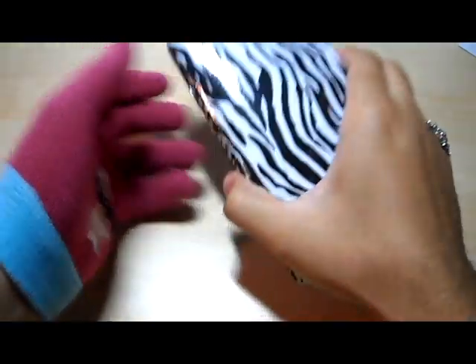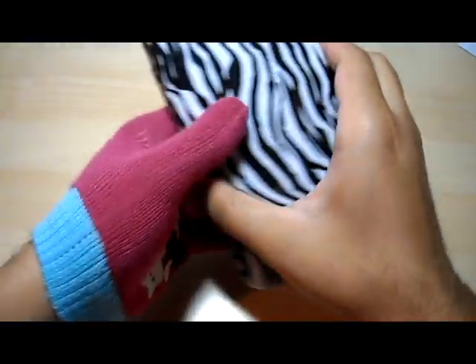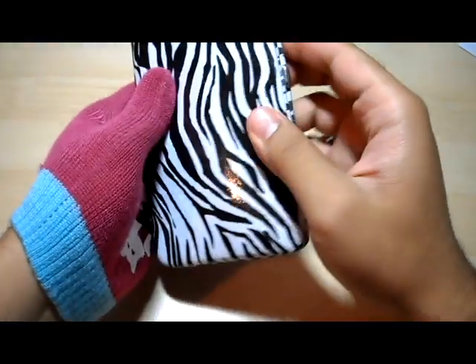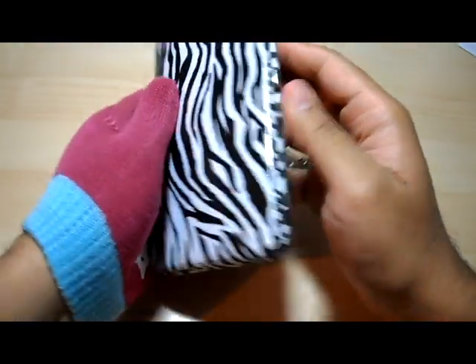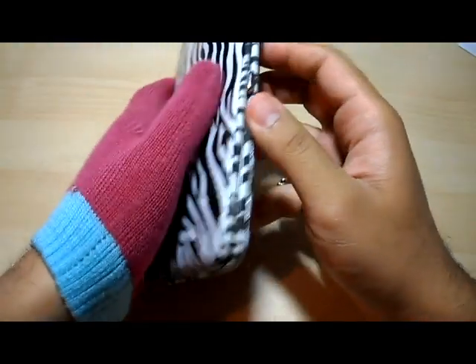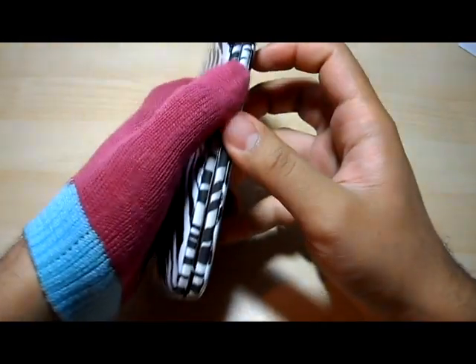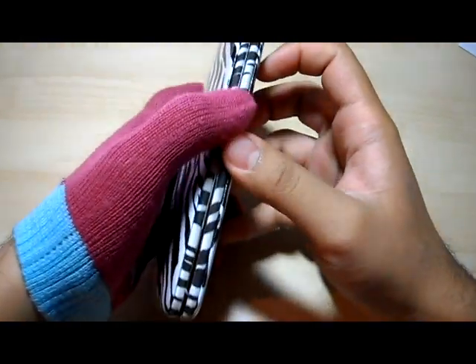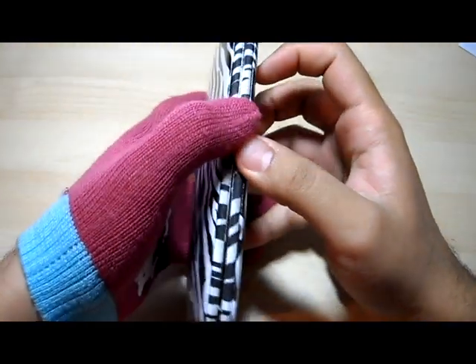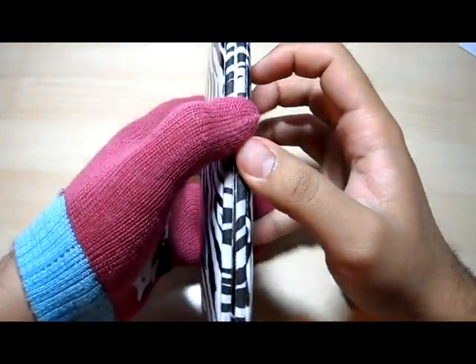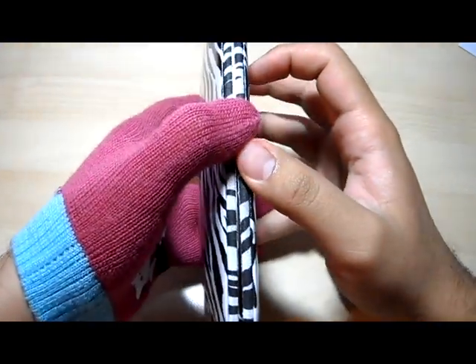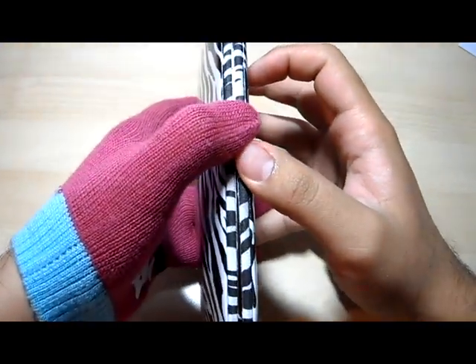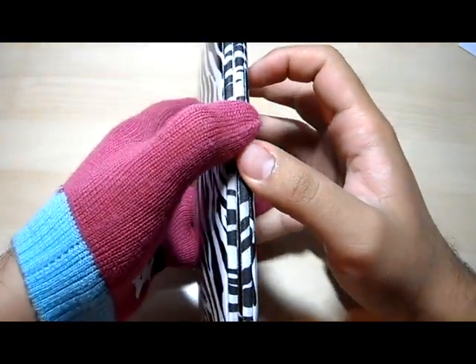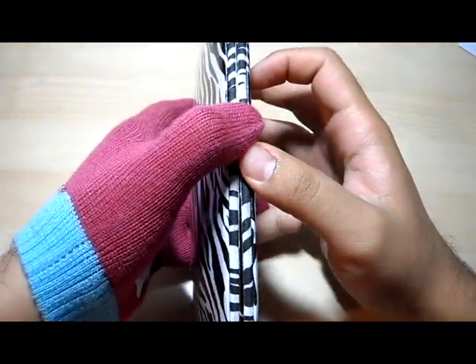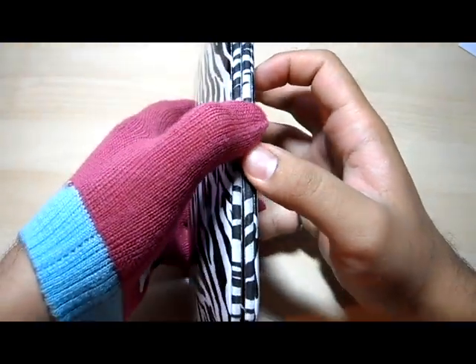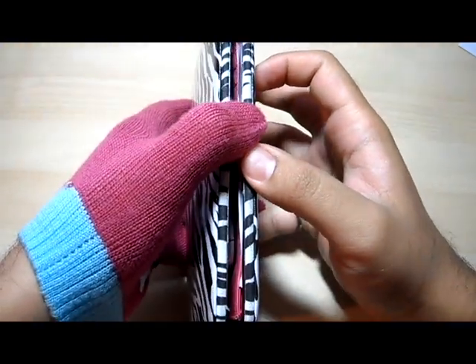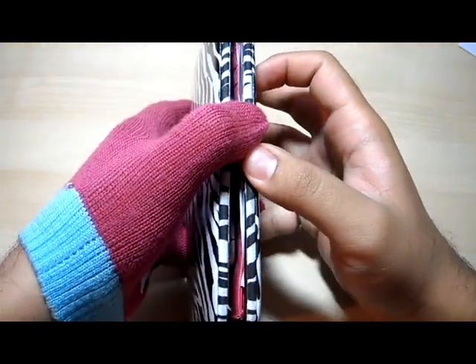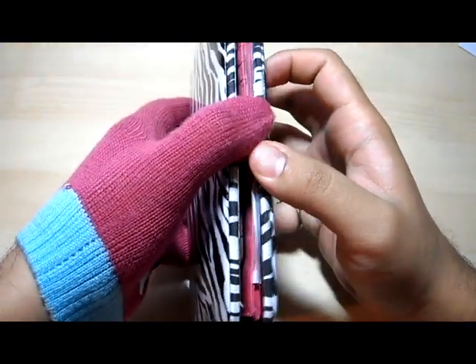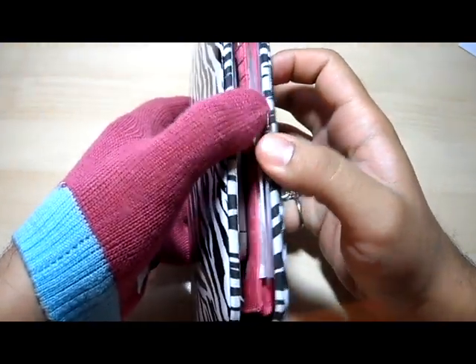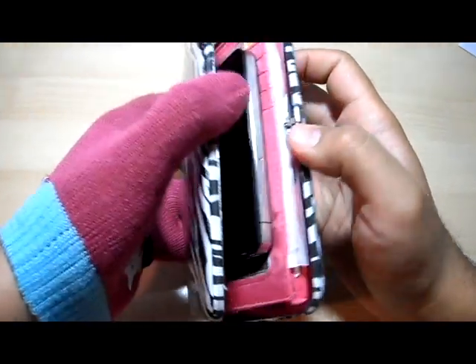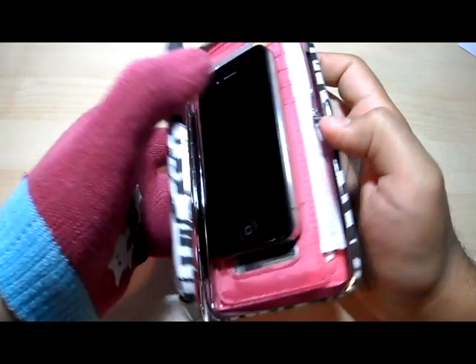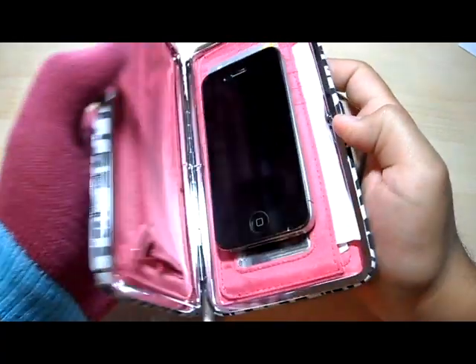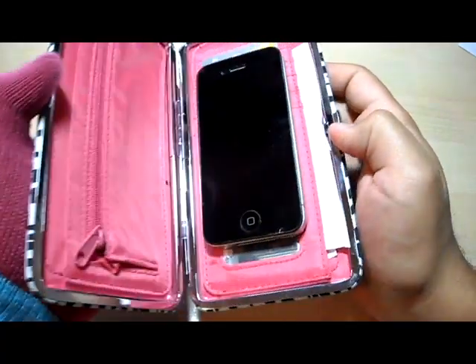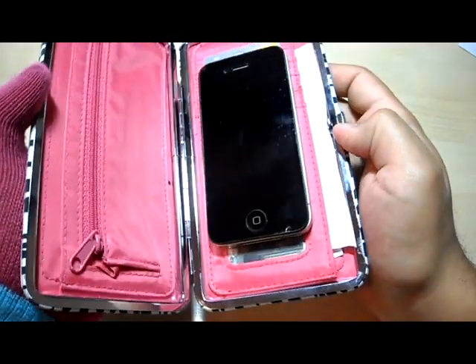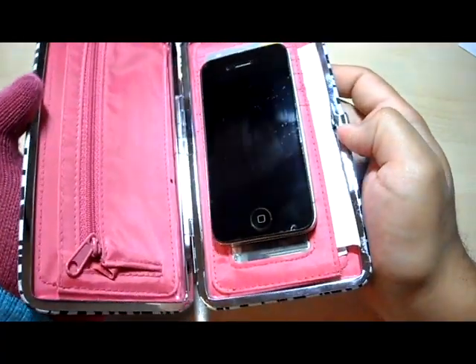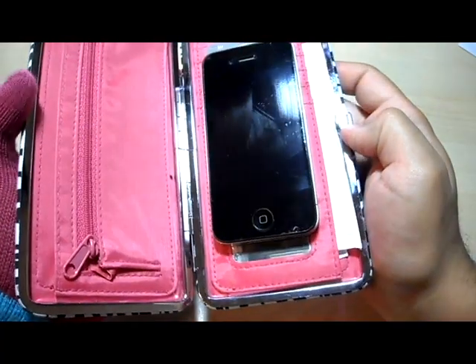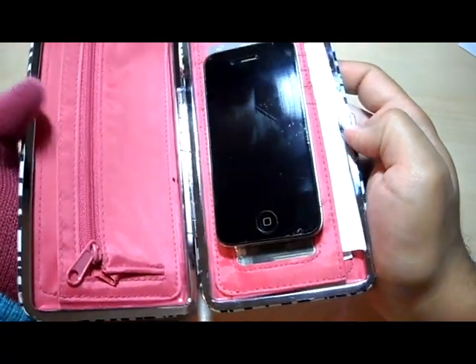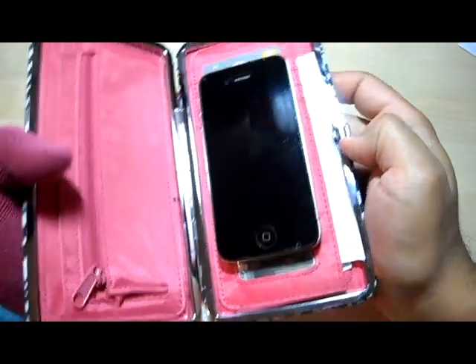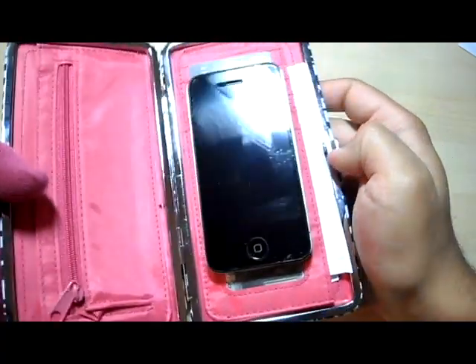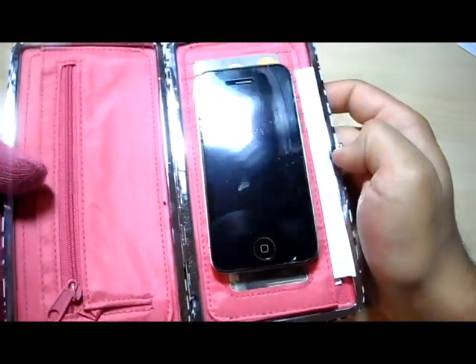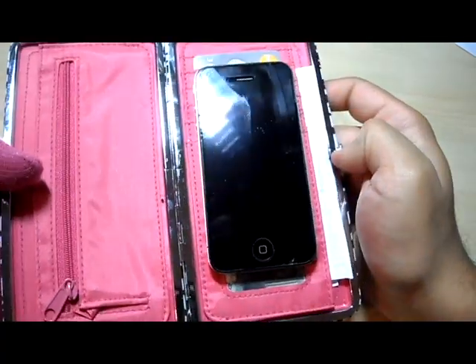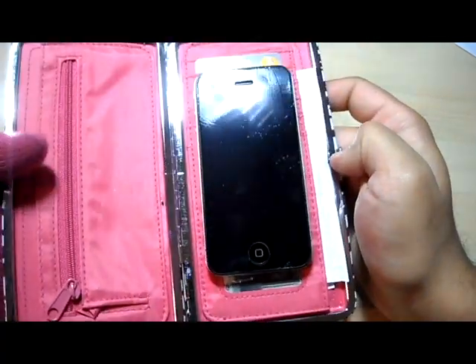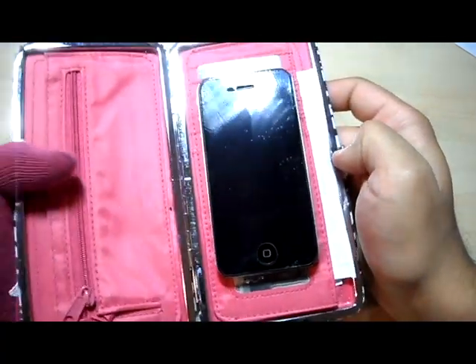Without further ado, here is the iPhone 4S! Super awesome.